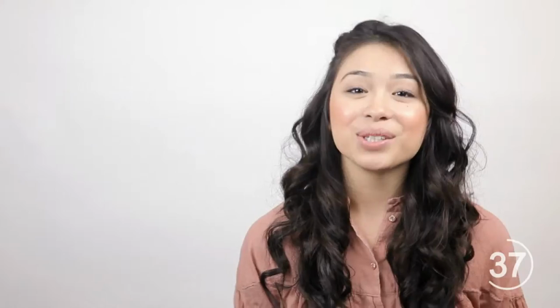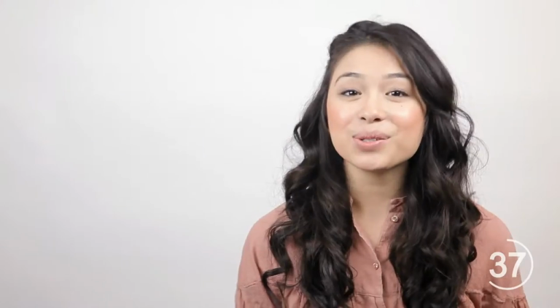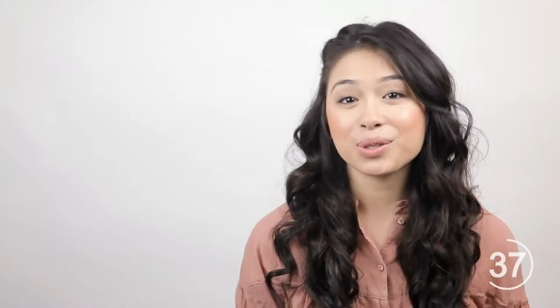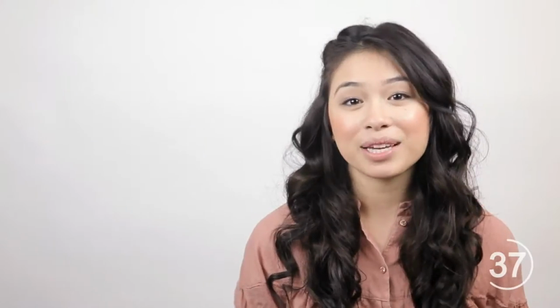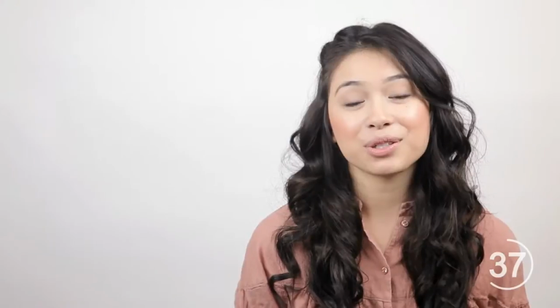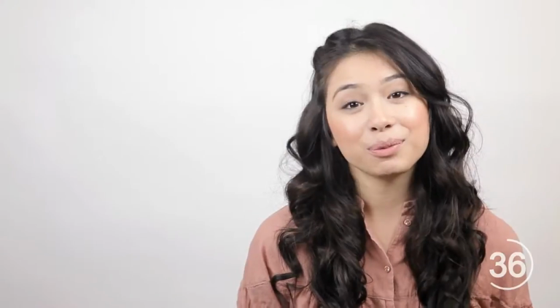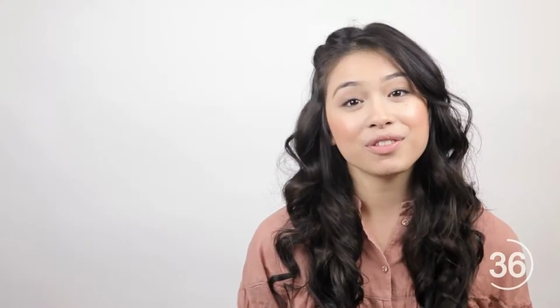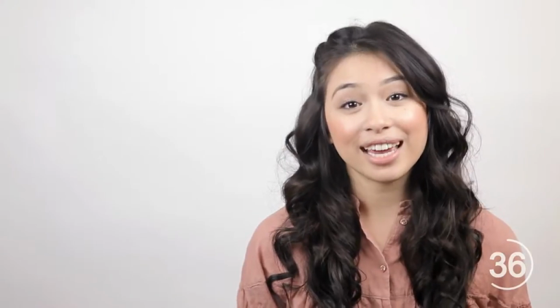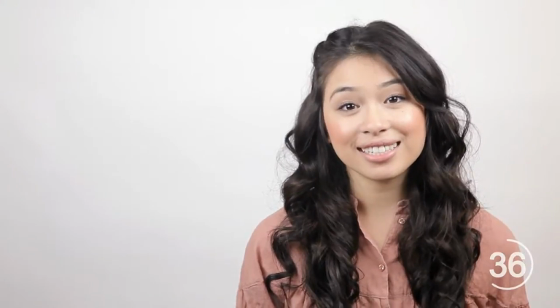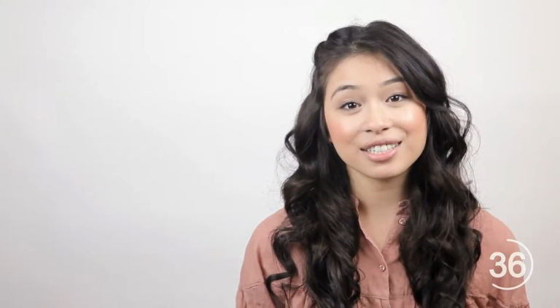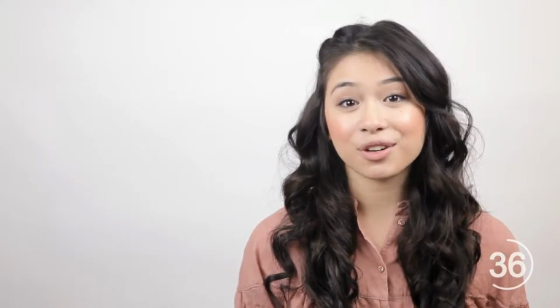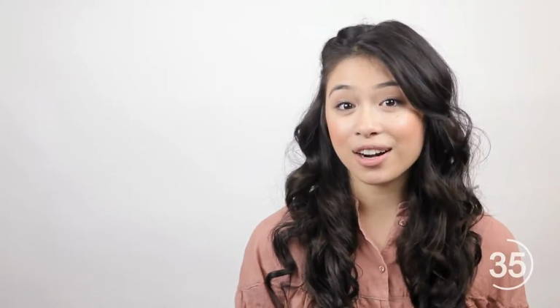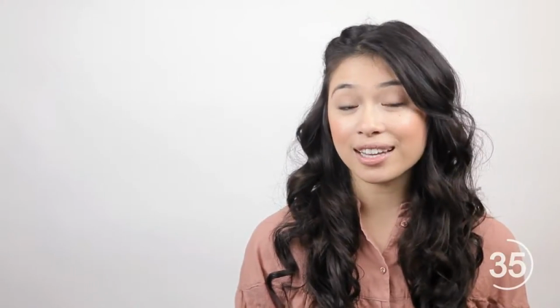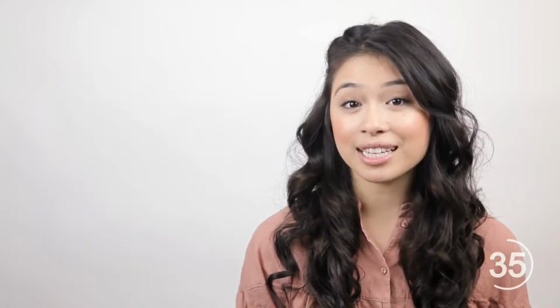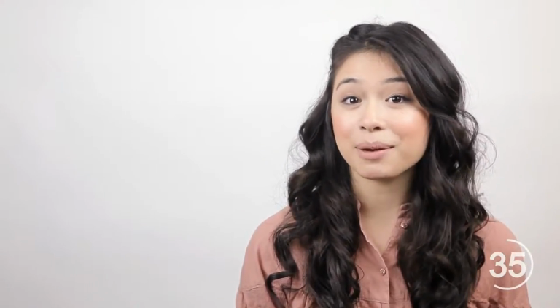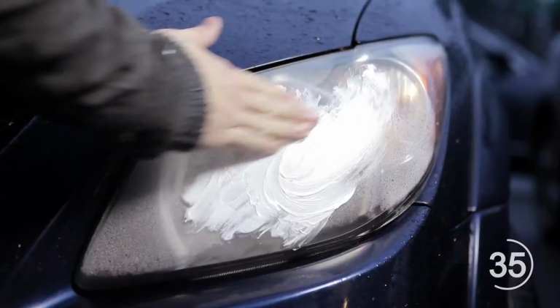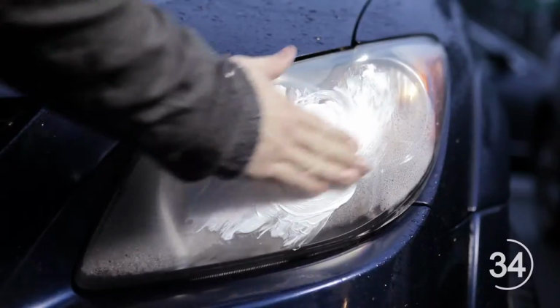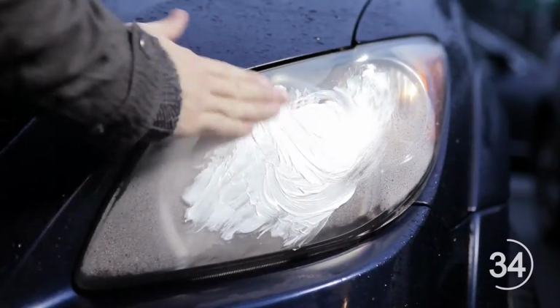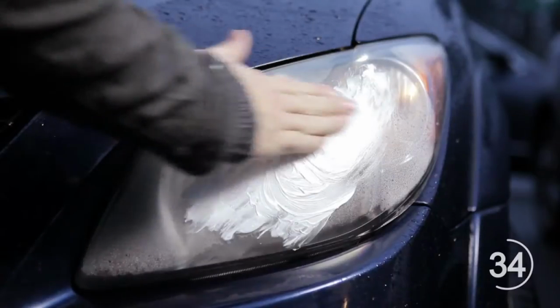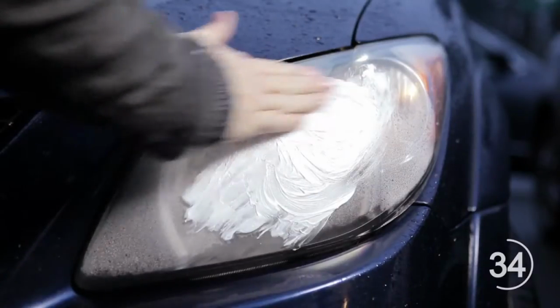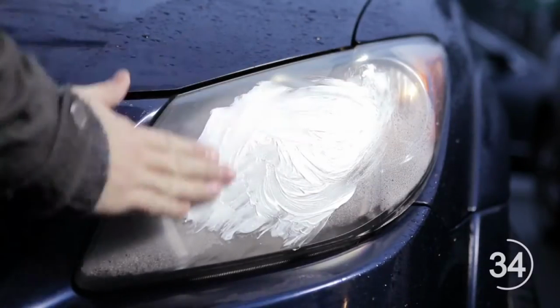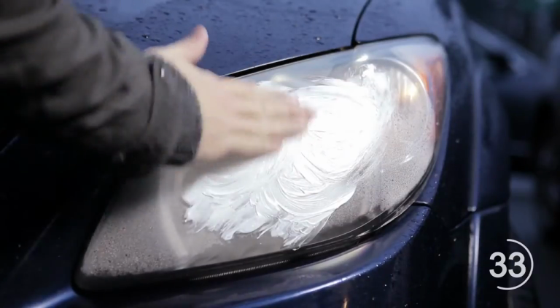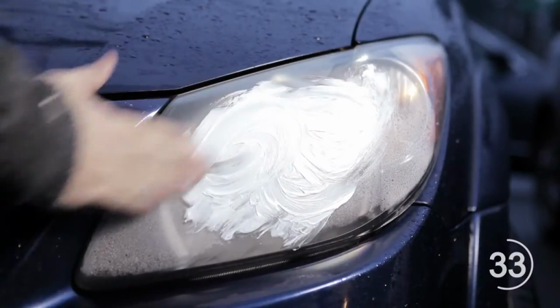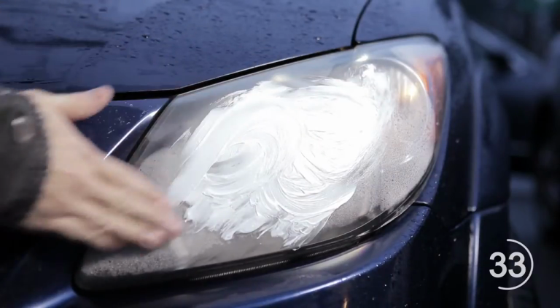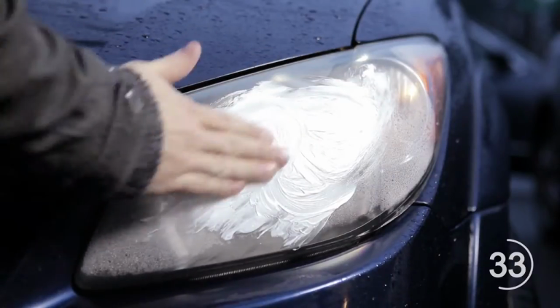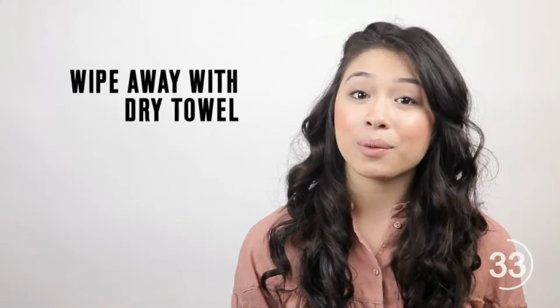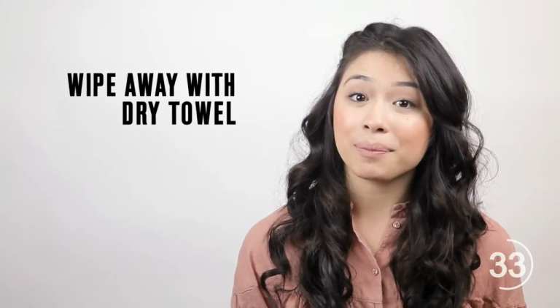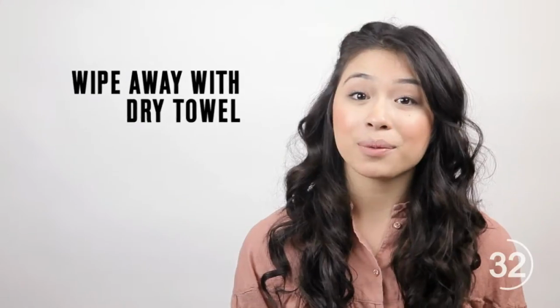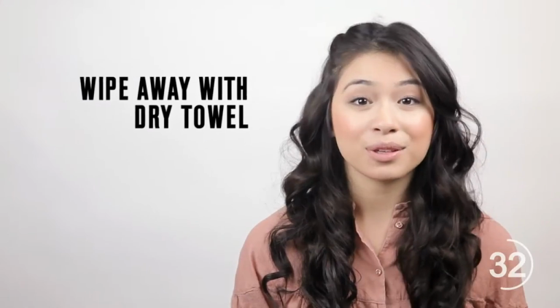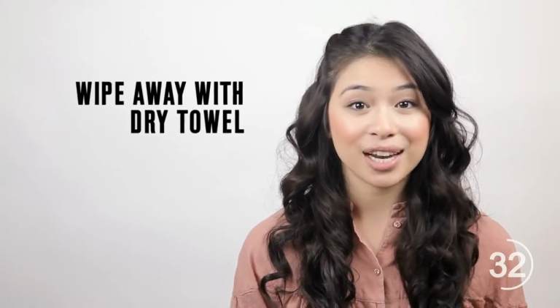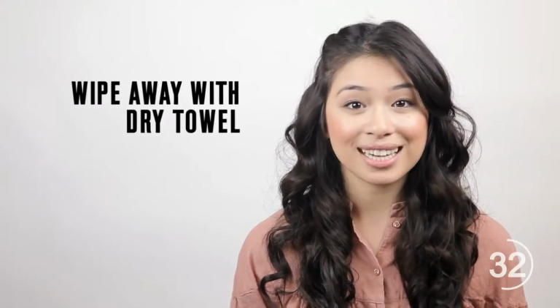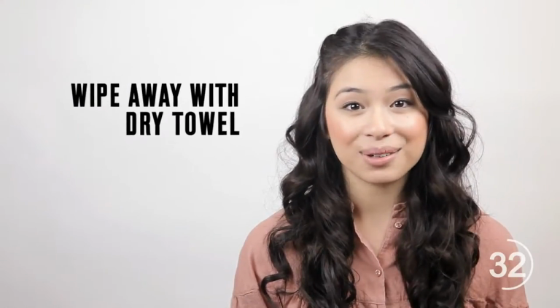Use toothpaste to remove the haziness of your car headlights by first applying it, then wiping it off with a dry towel.